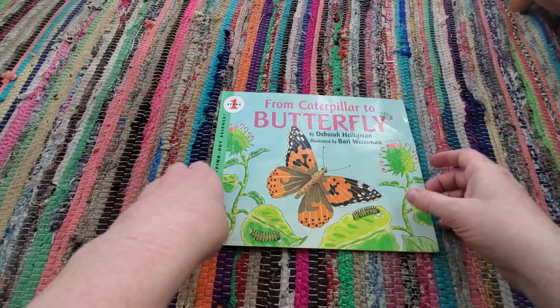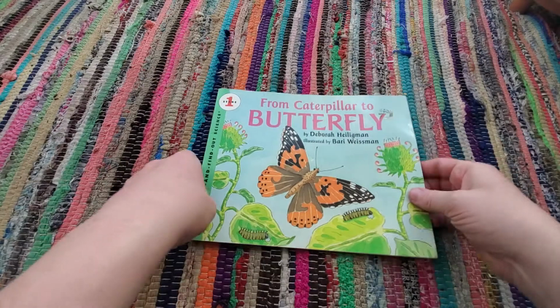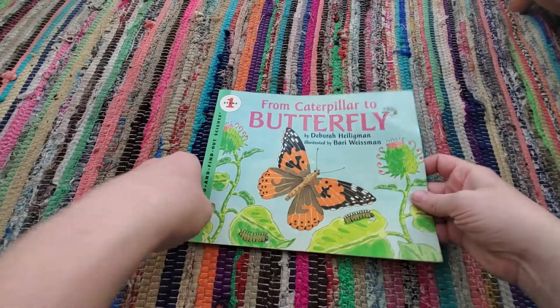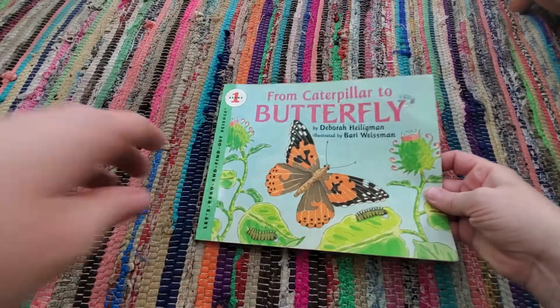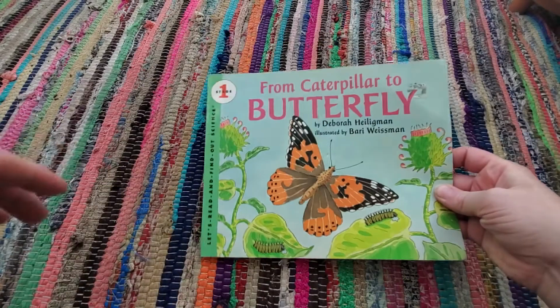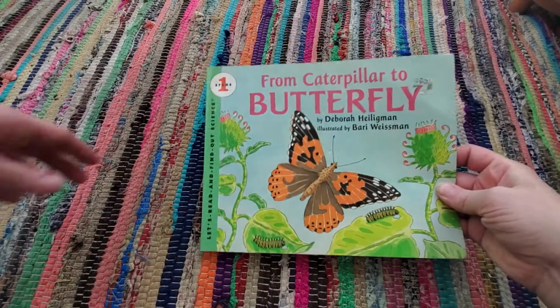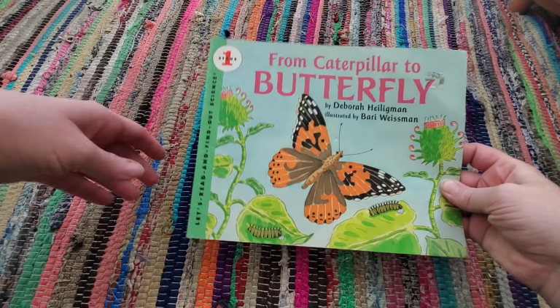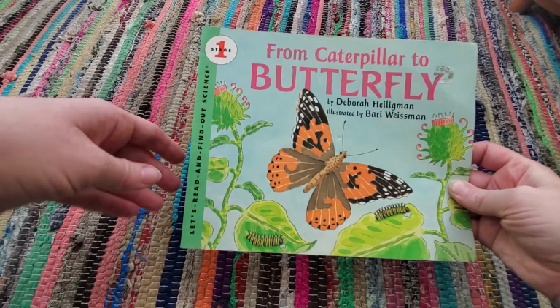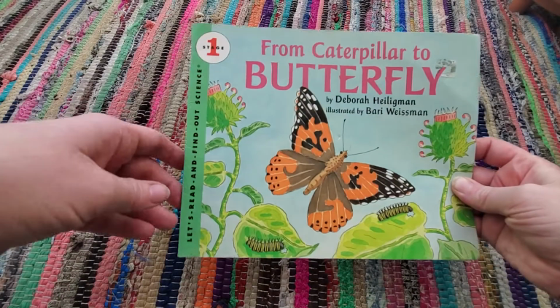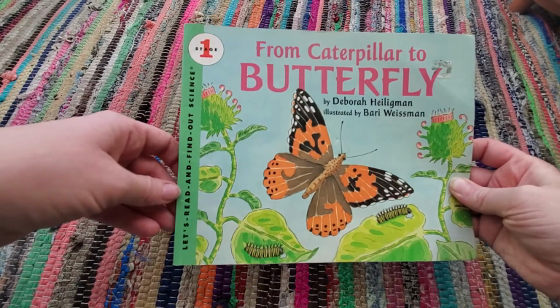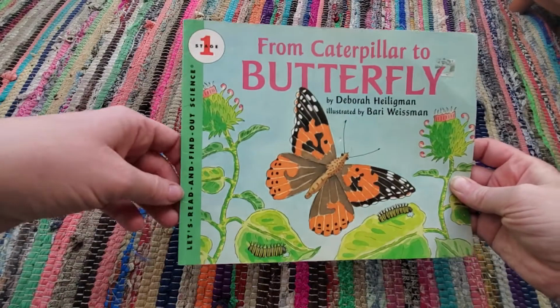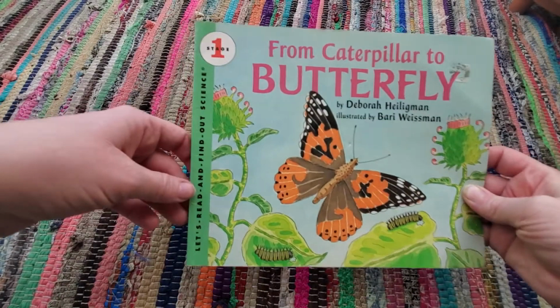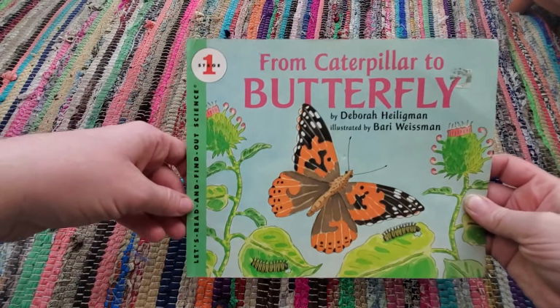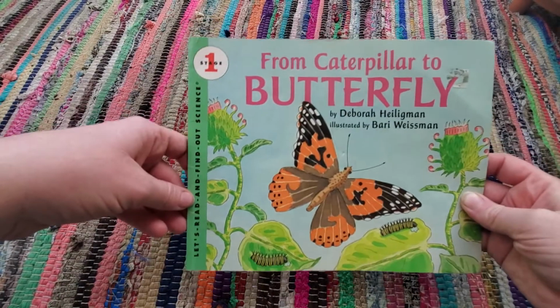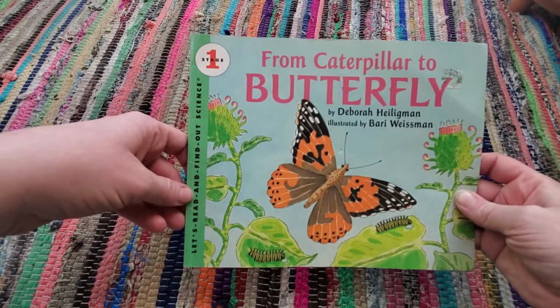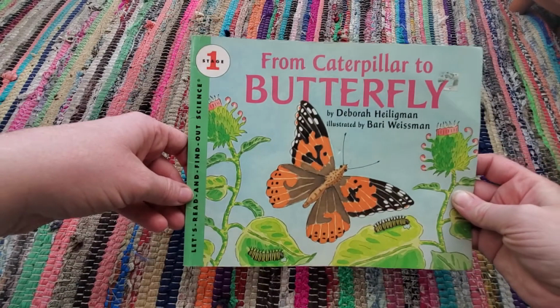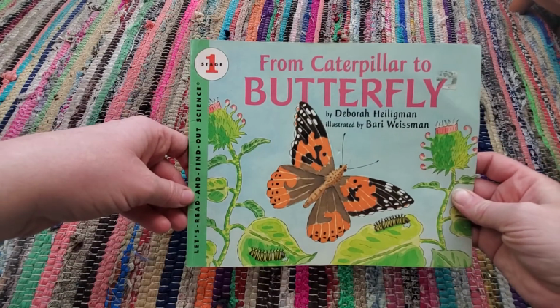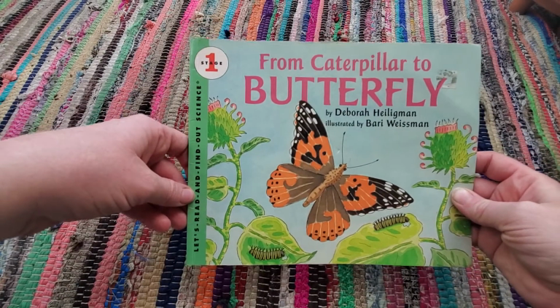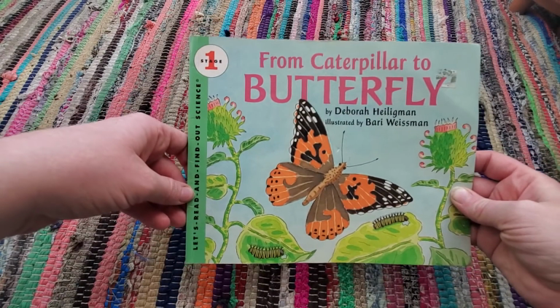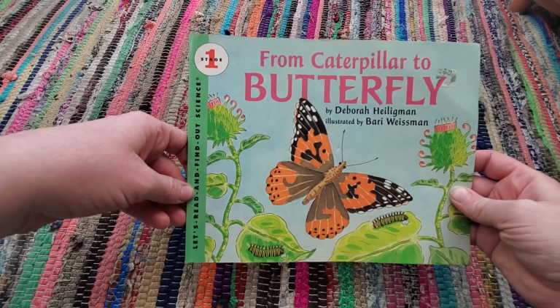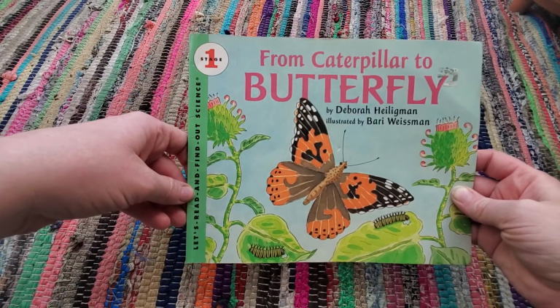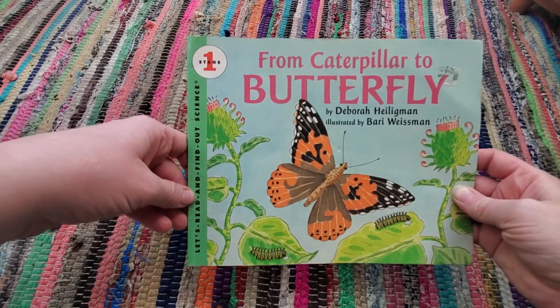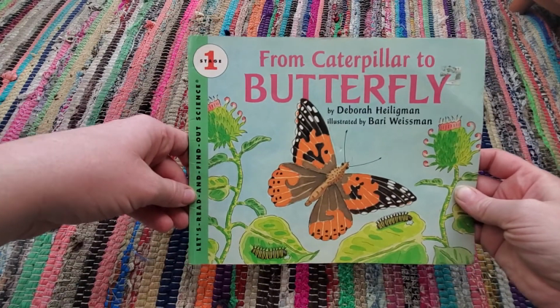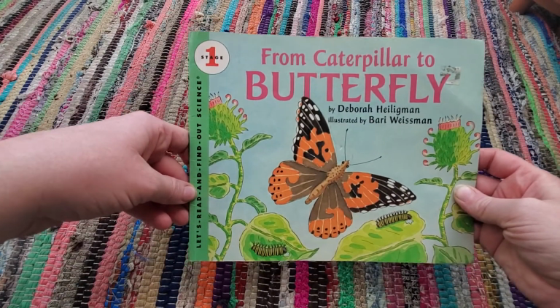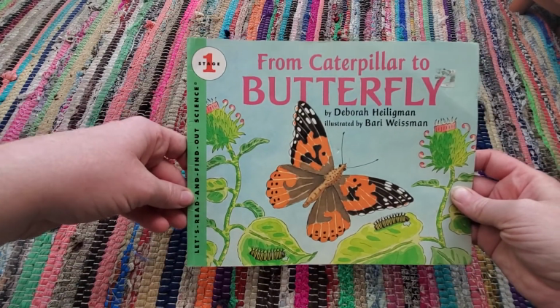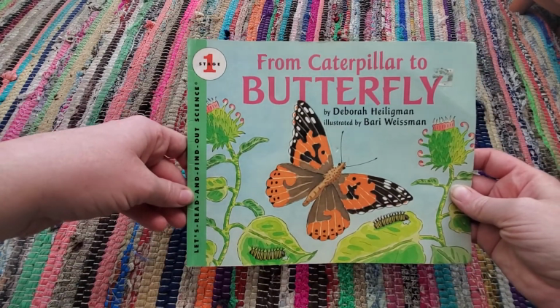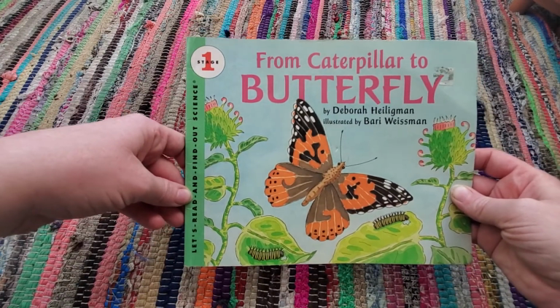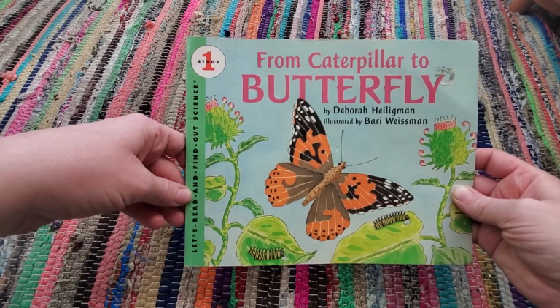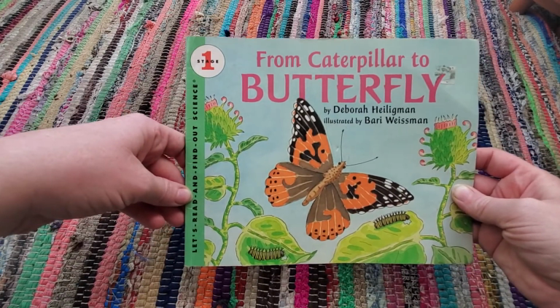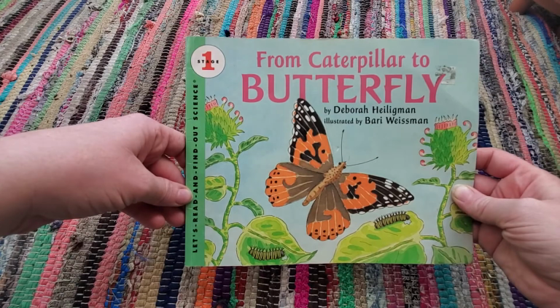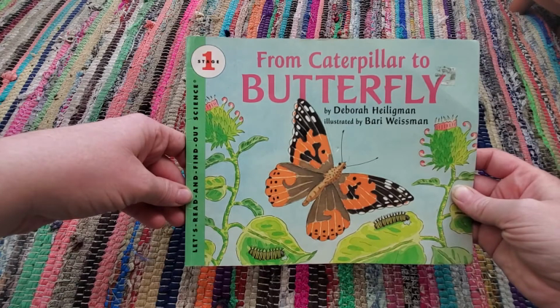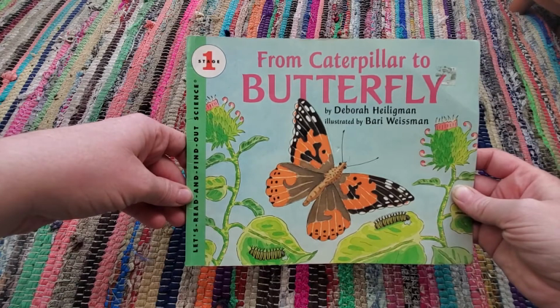From Caterpillar to Butterfly by Deborah Heiligman, illustrated by Barry Weissman.